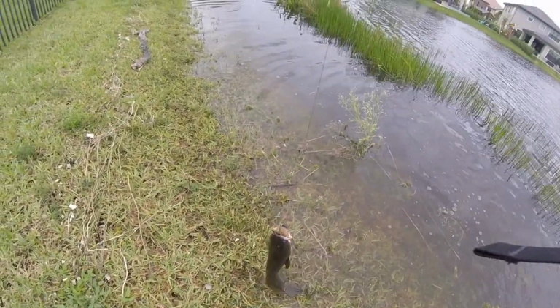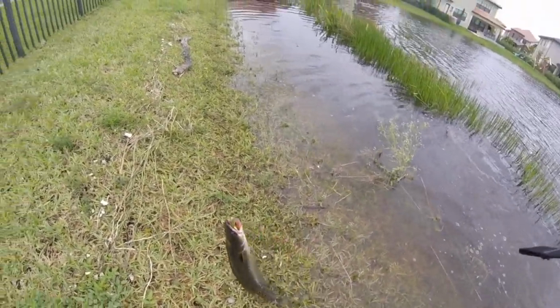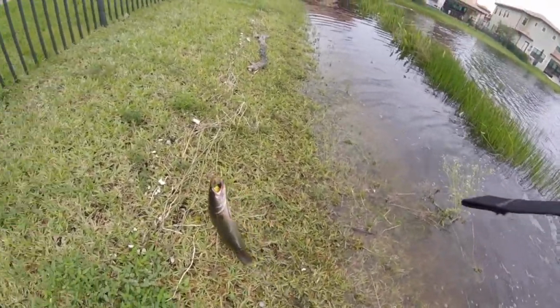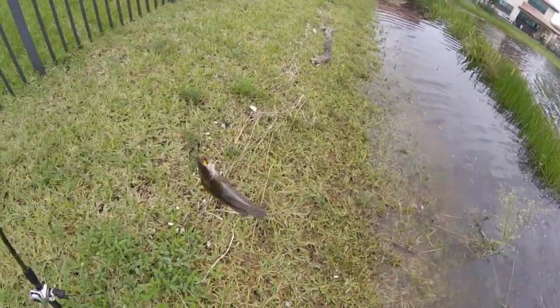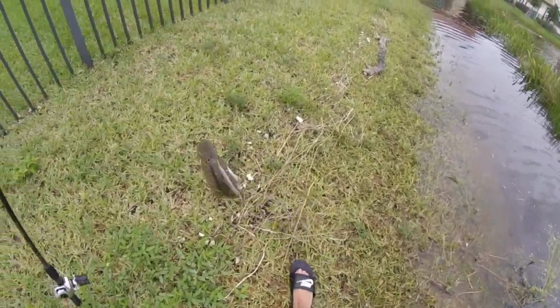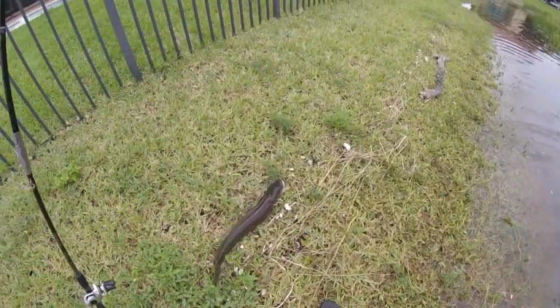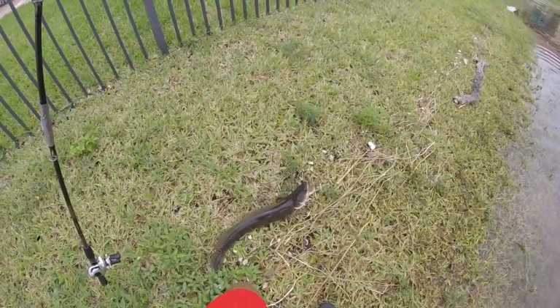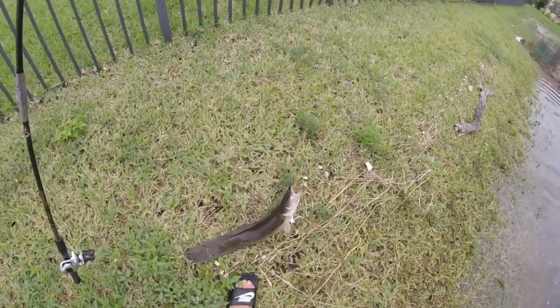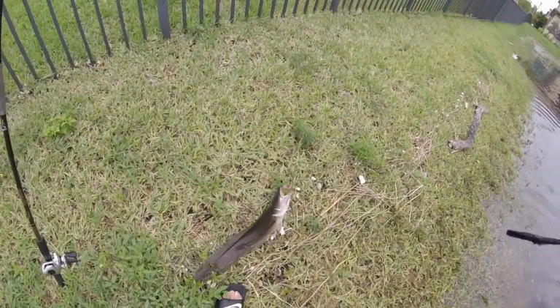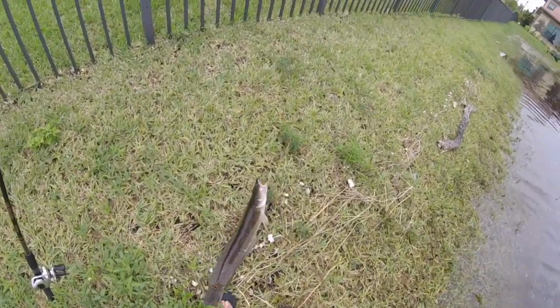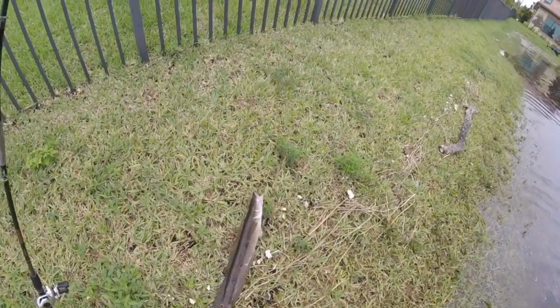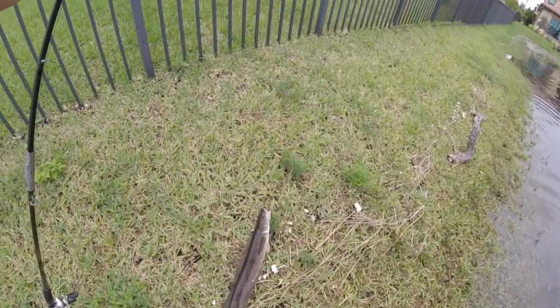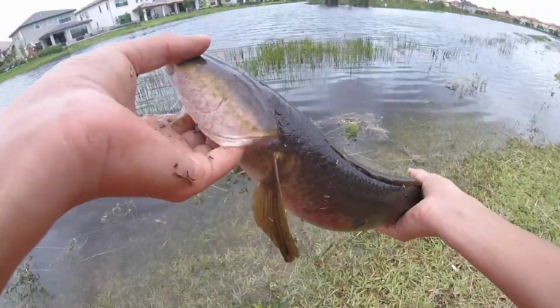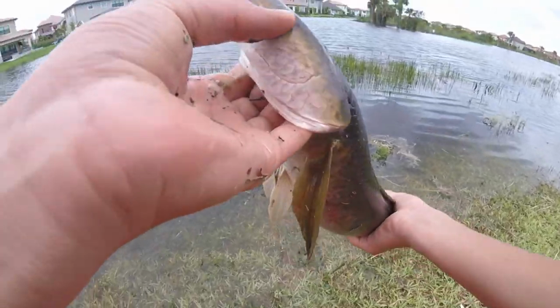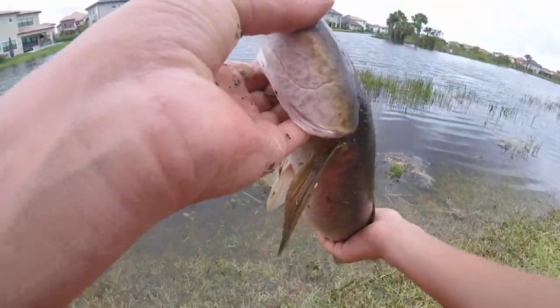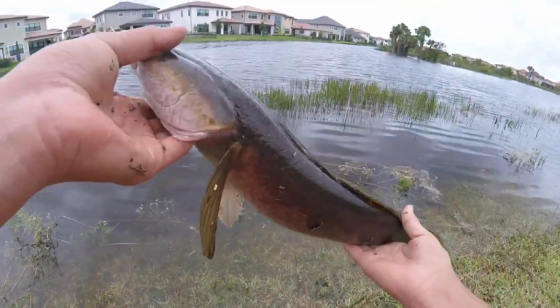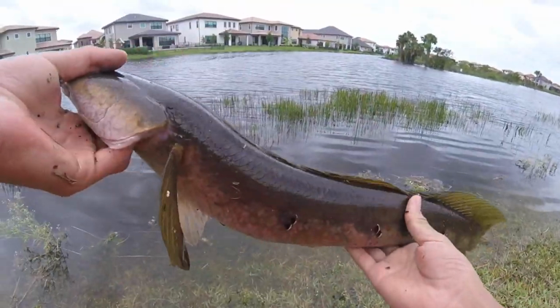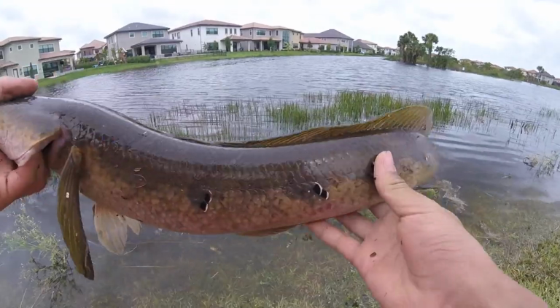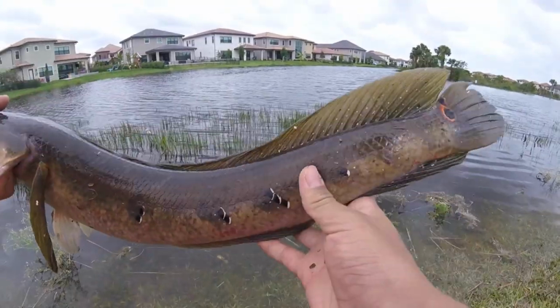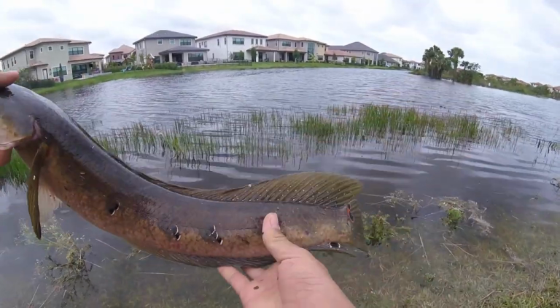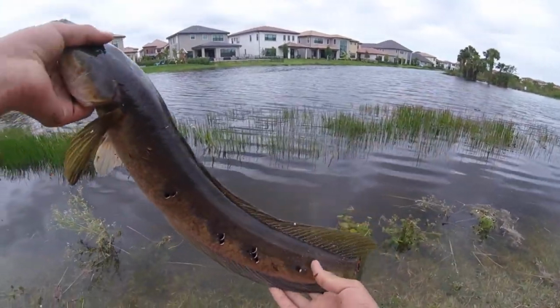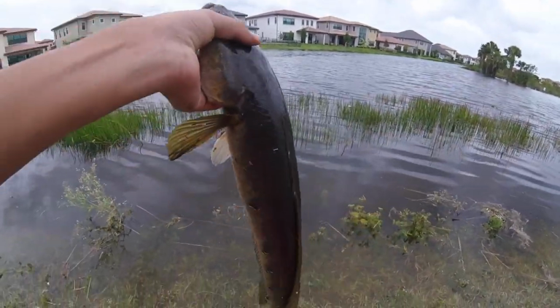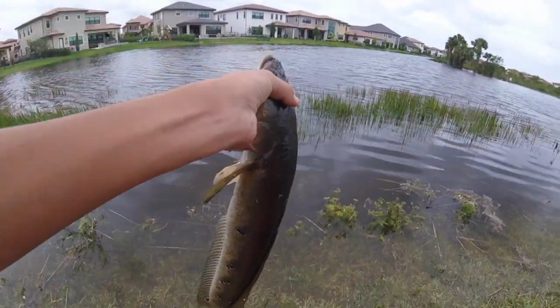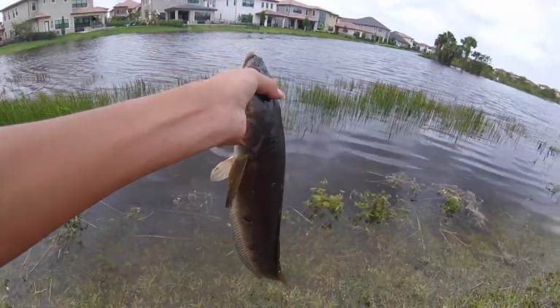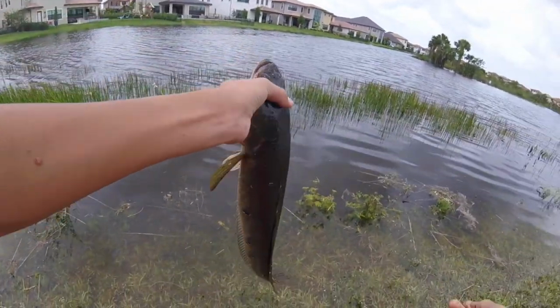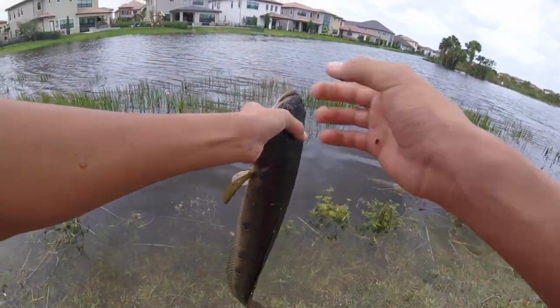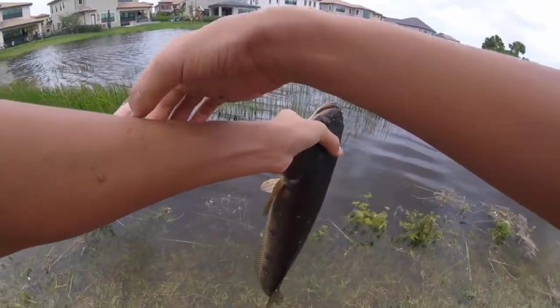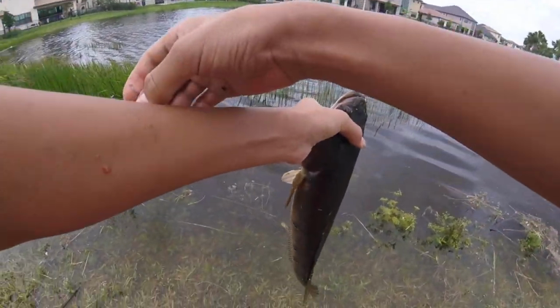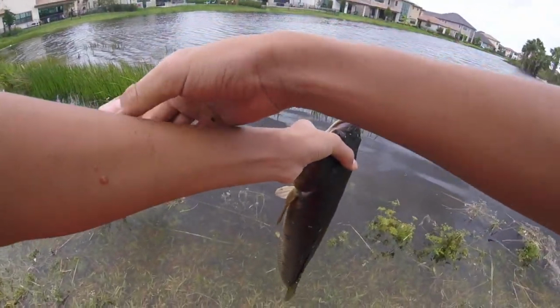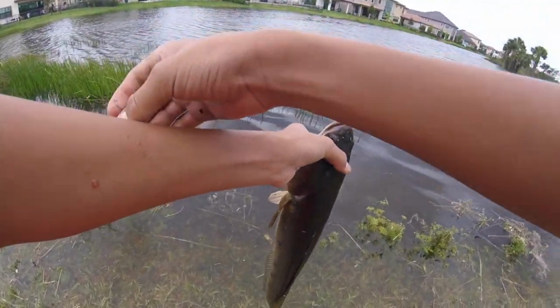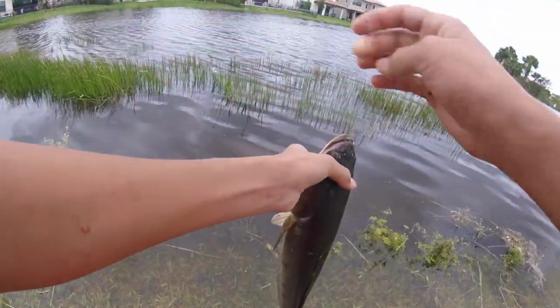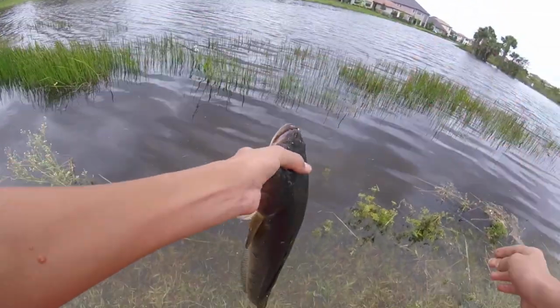There we go — first snake of the day, first little snake of the day. Probably about a three pounder, not too big.